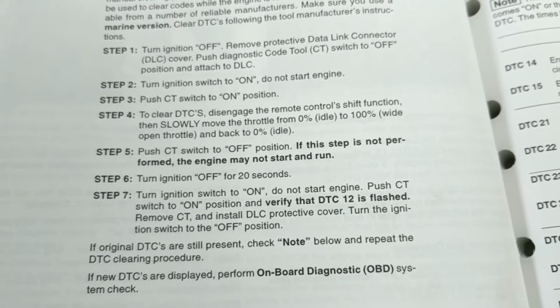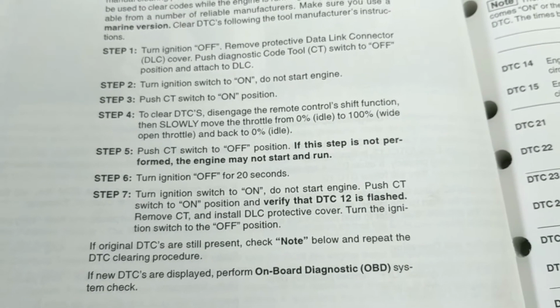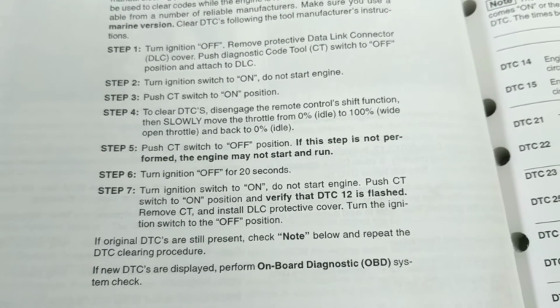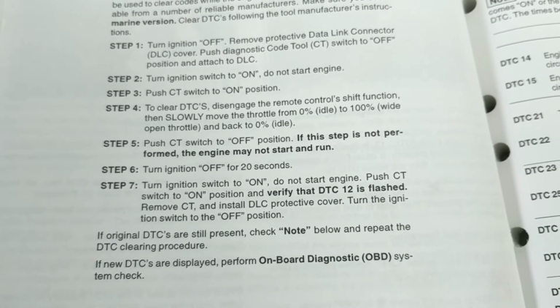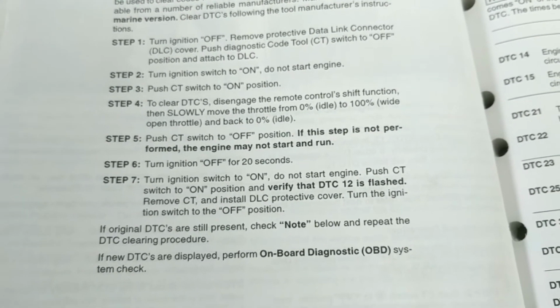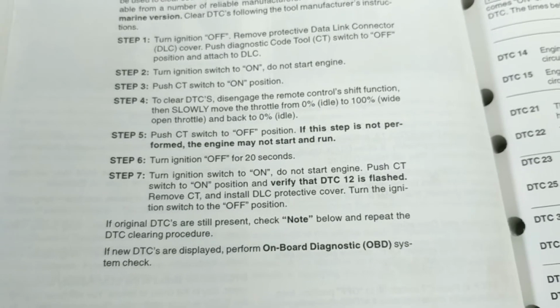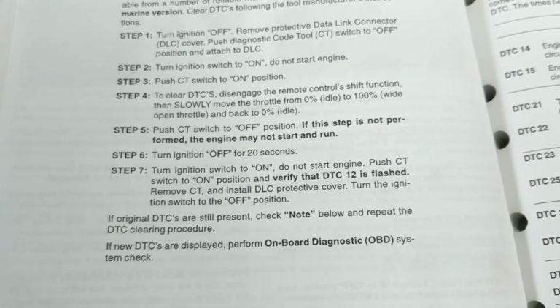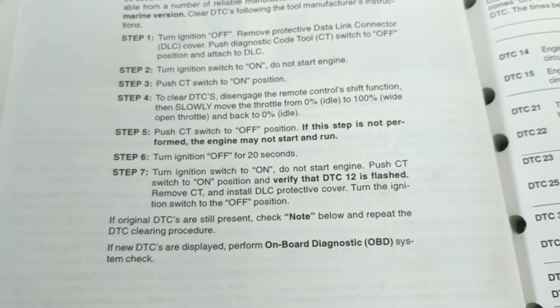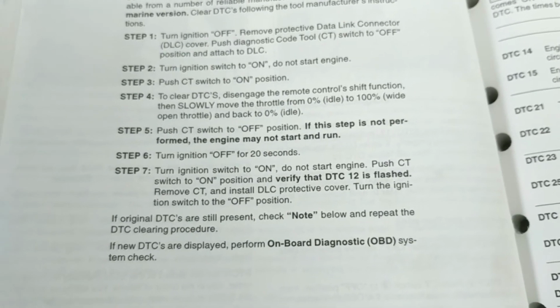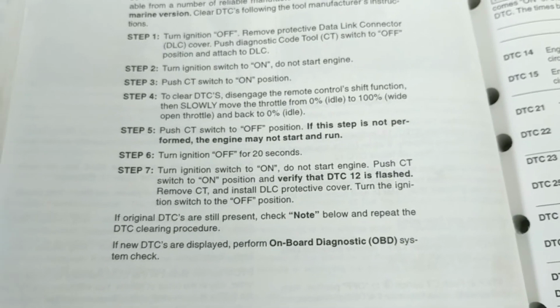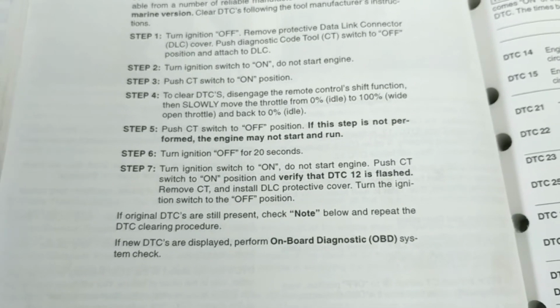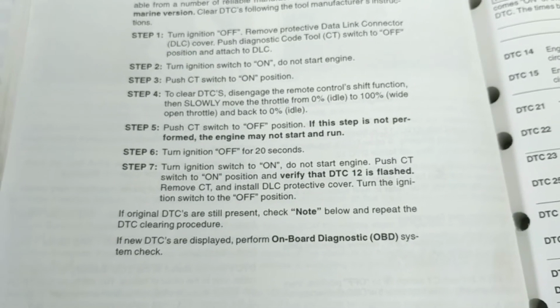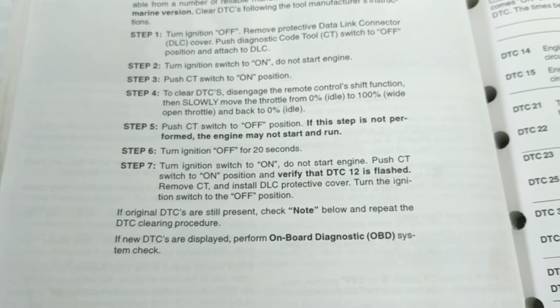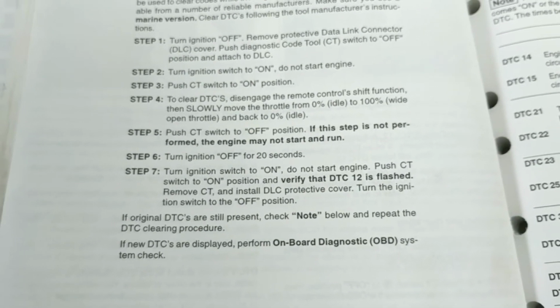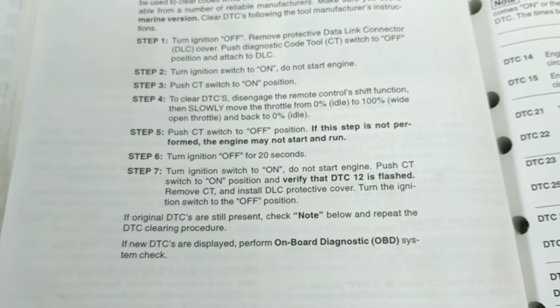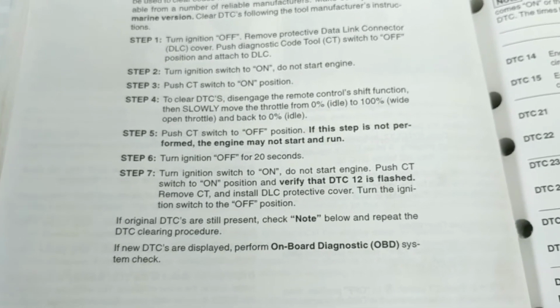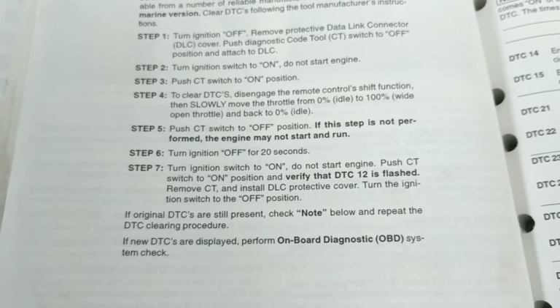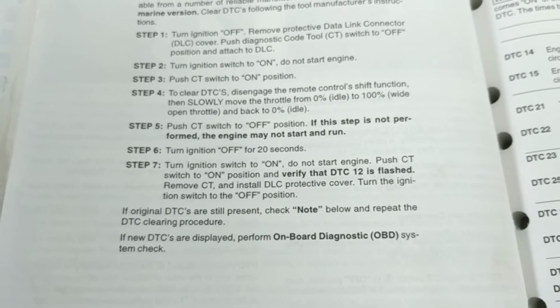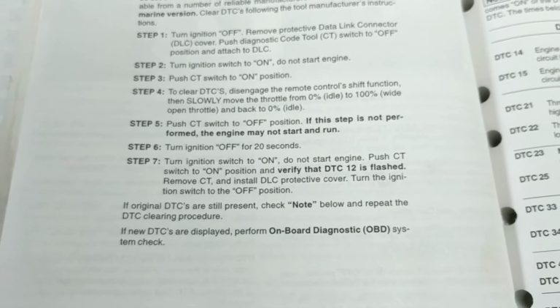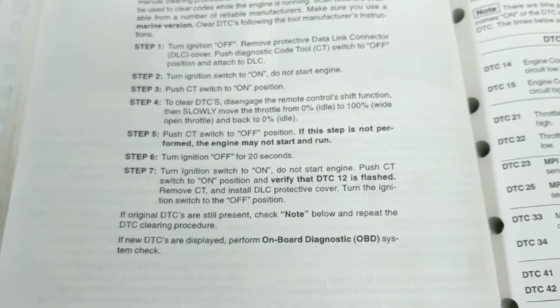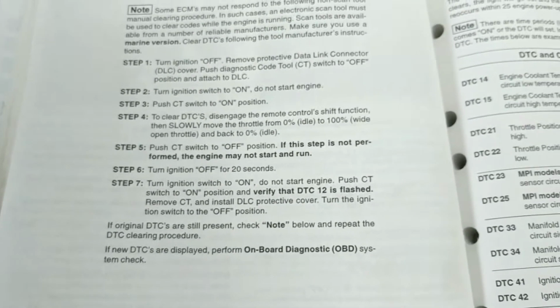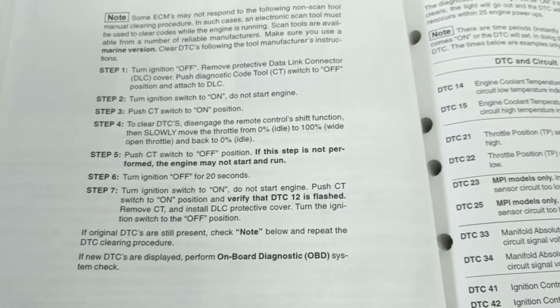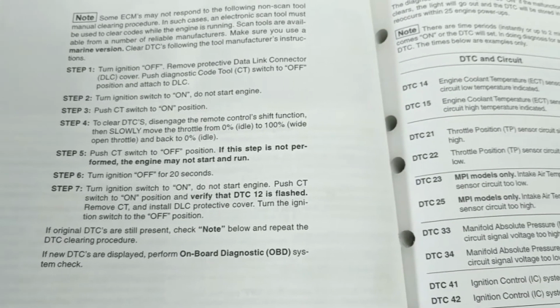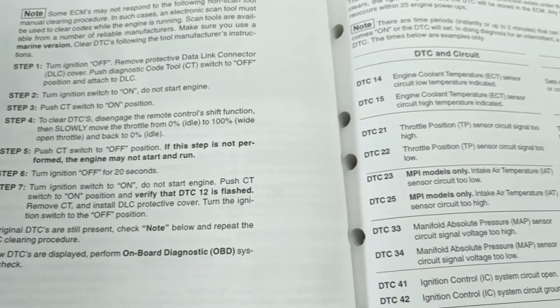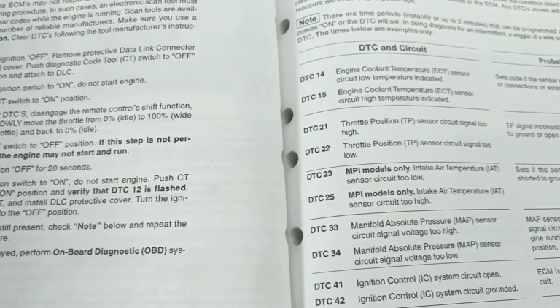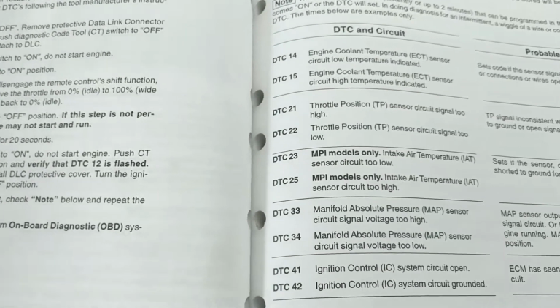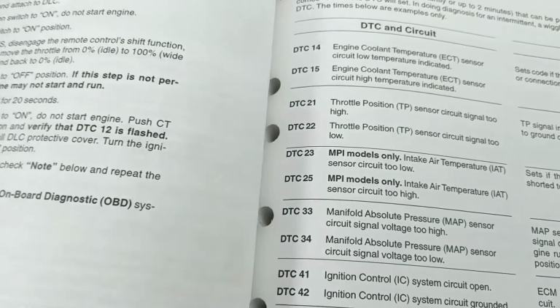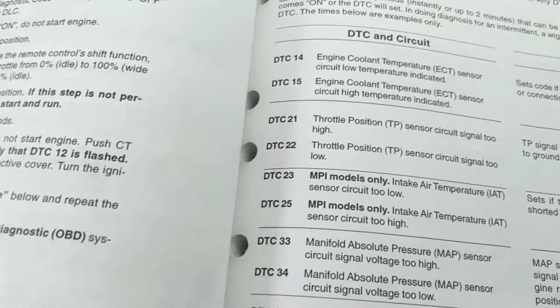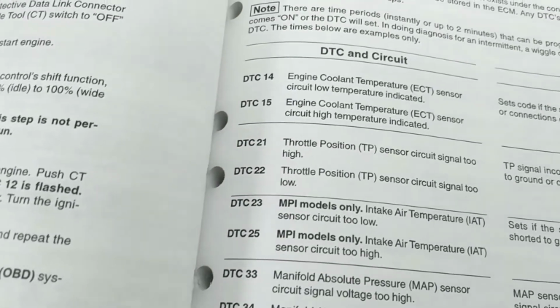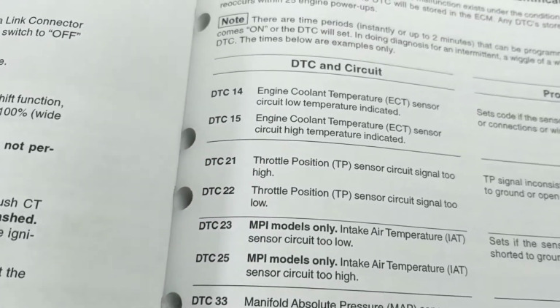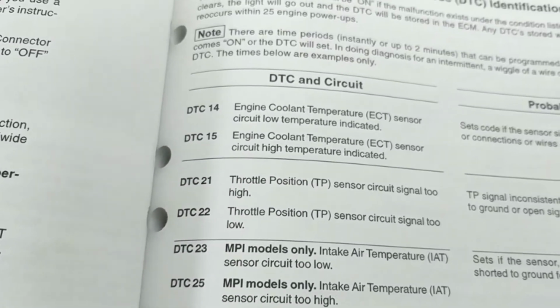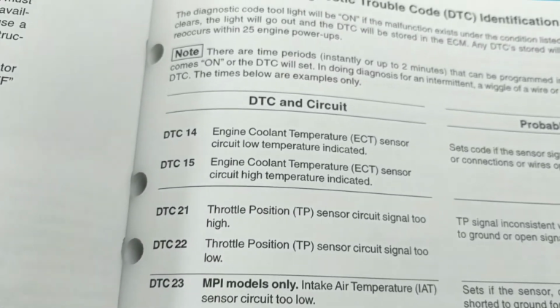And it cleared — I had a bunch of different error codes. Here are the error codes.